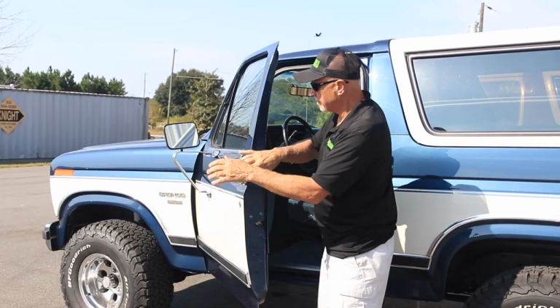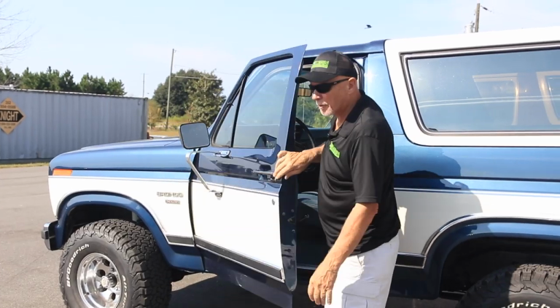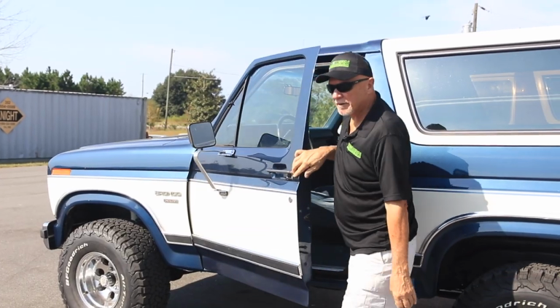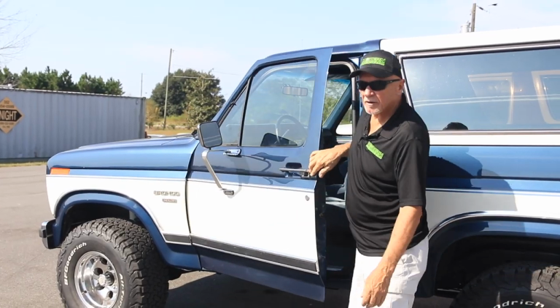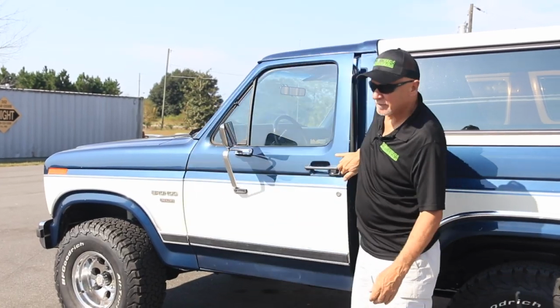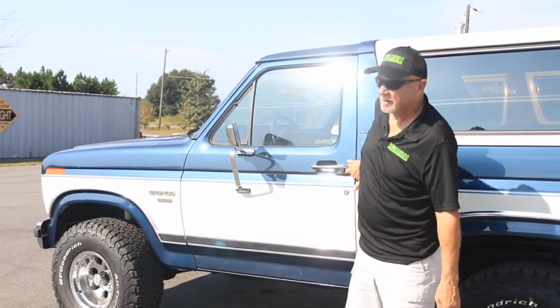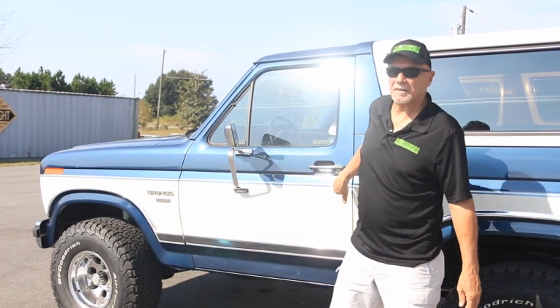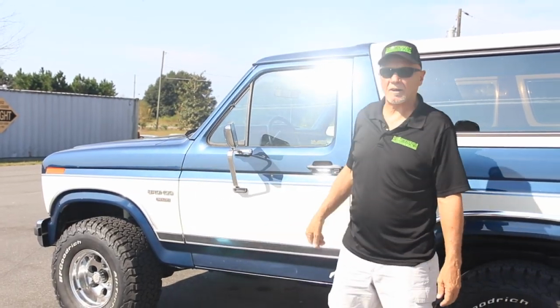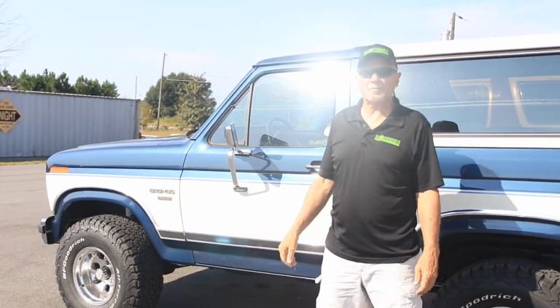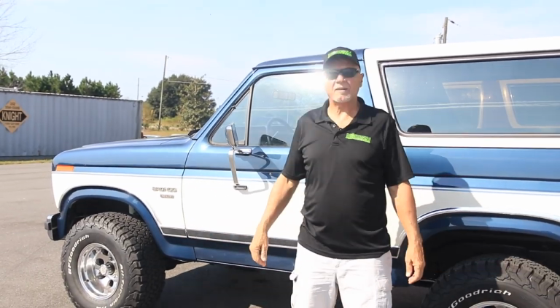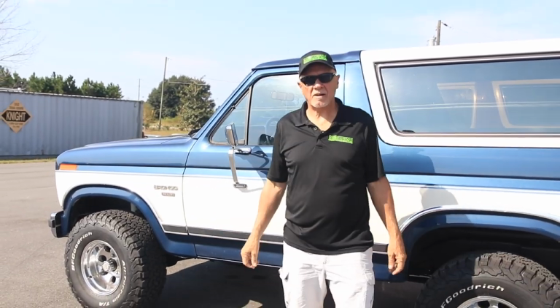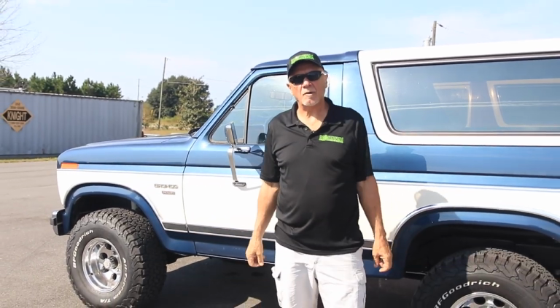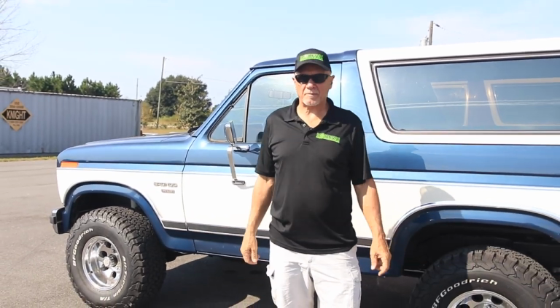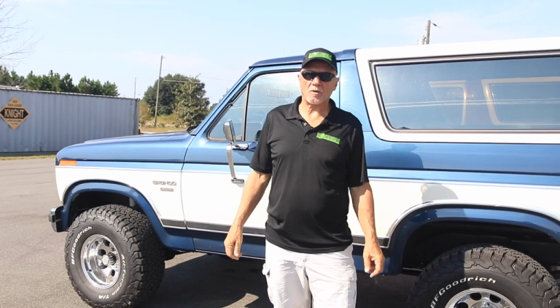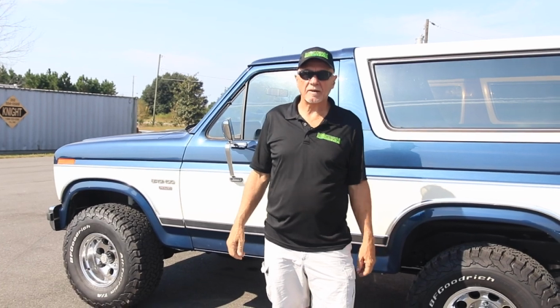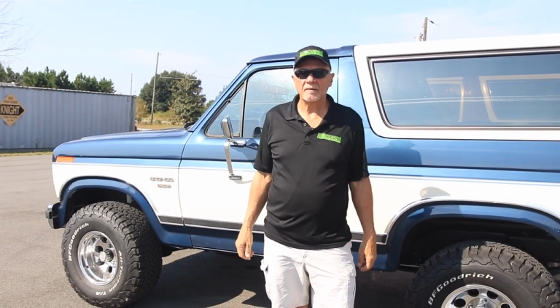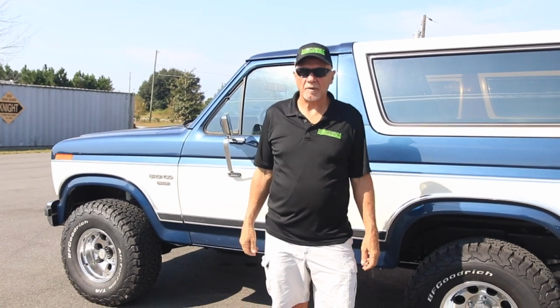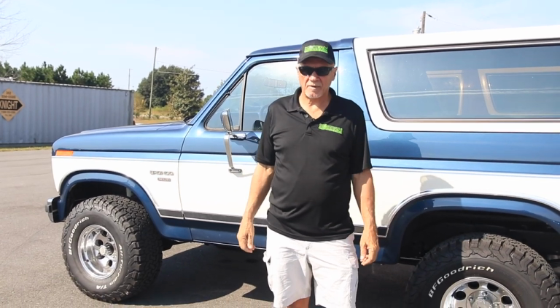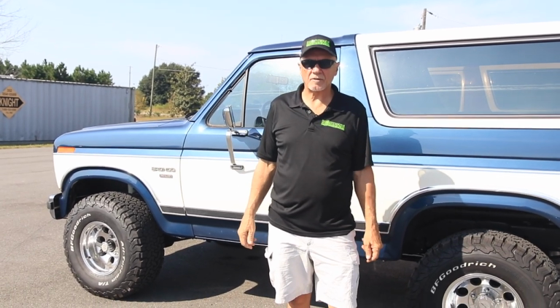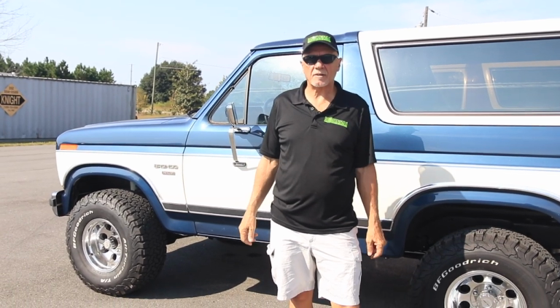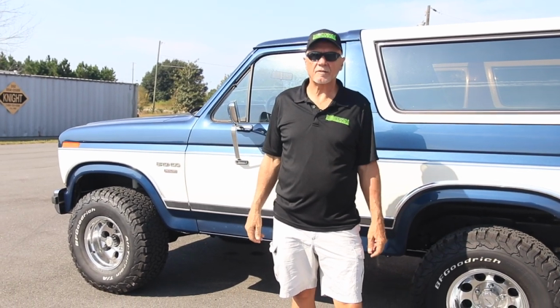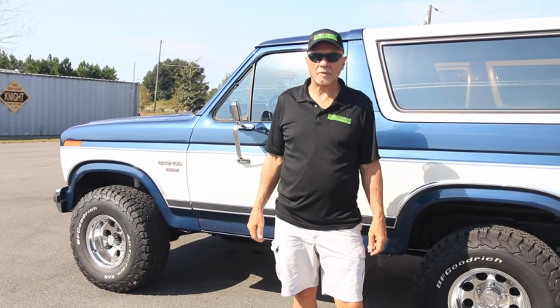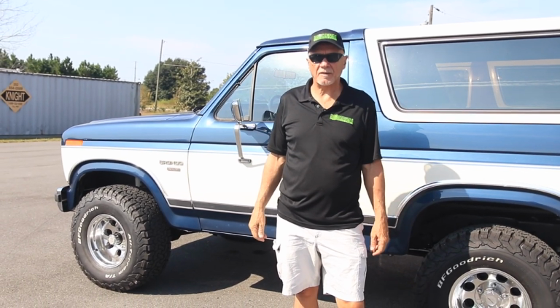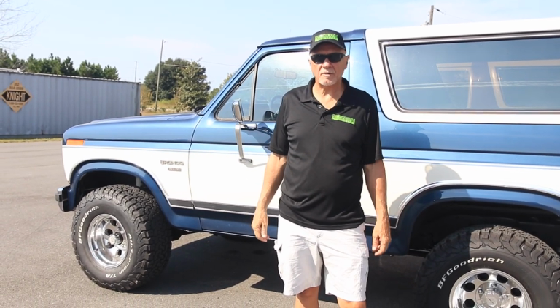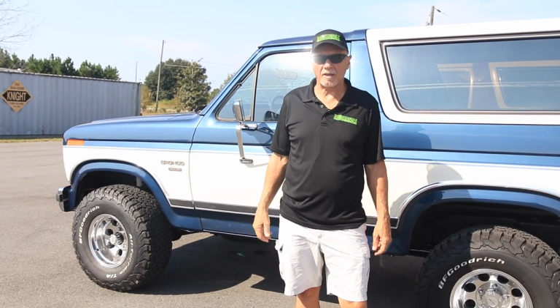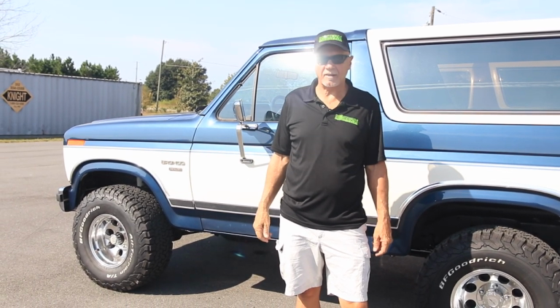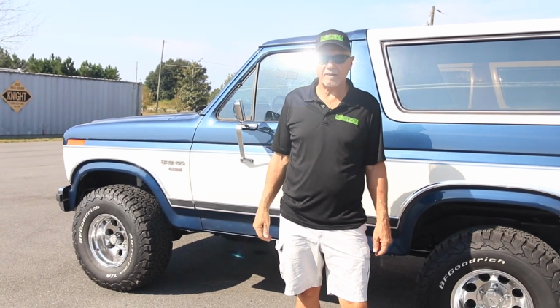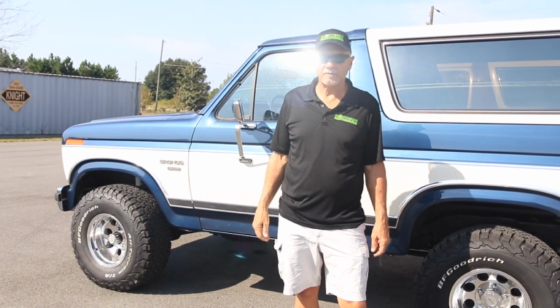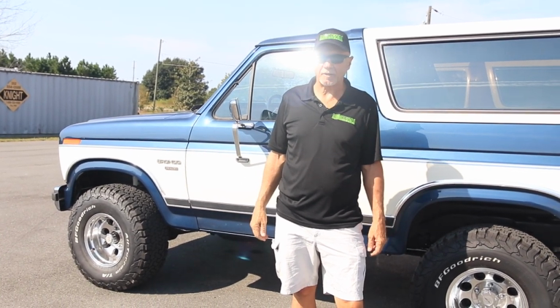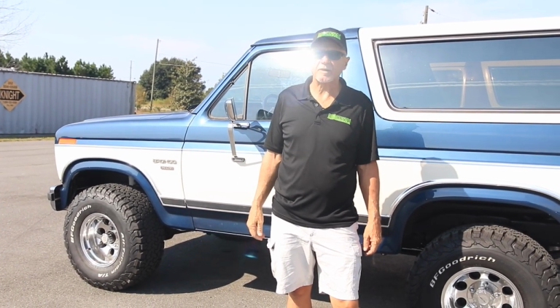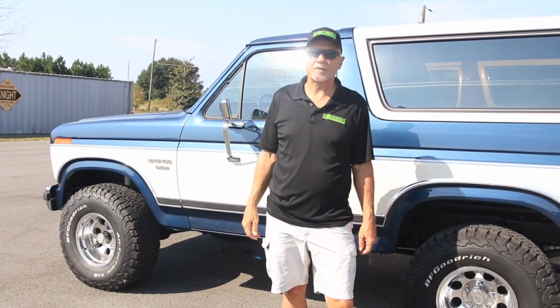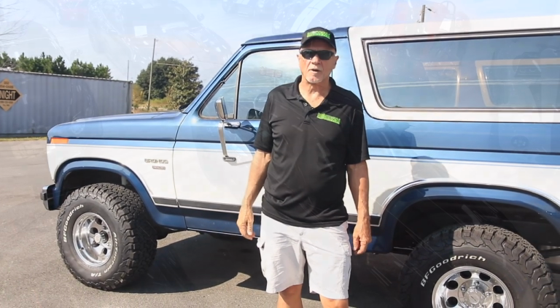For more info on this awesome ride, give me a call. Mike McCormick, Modern Muscle Cars, 352-789-3364.